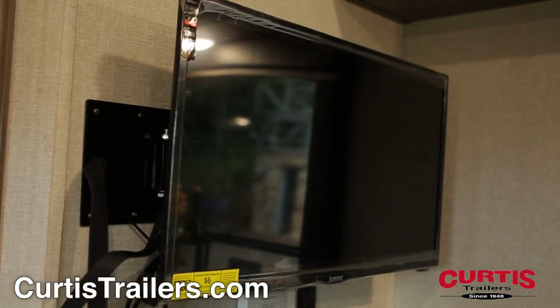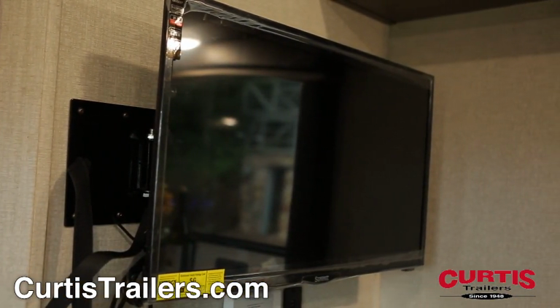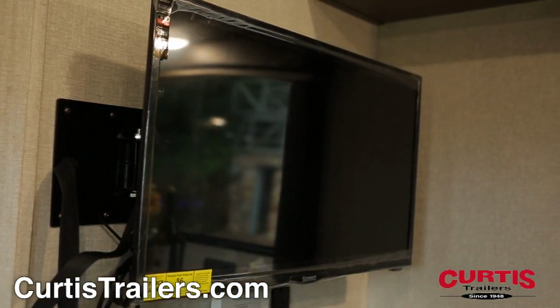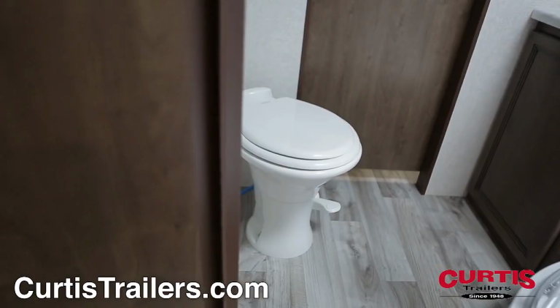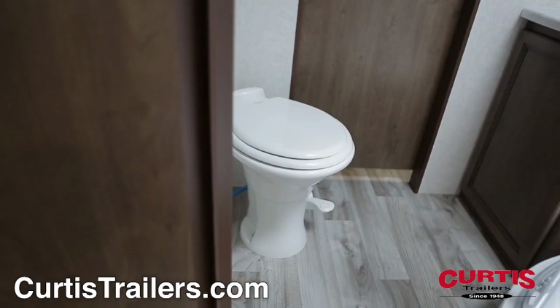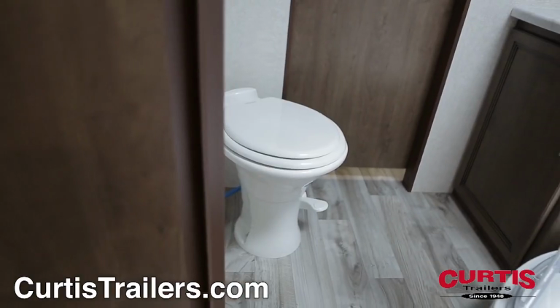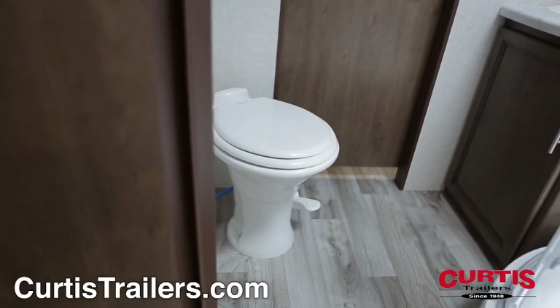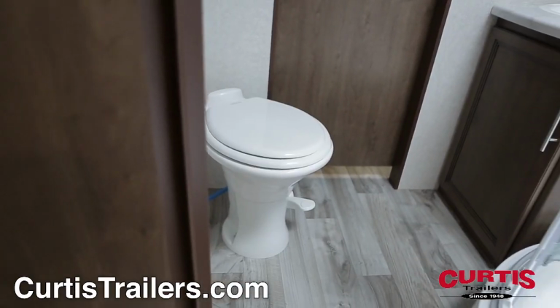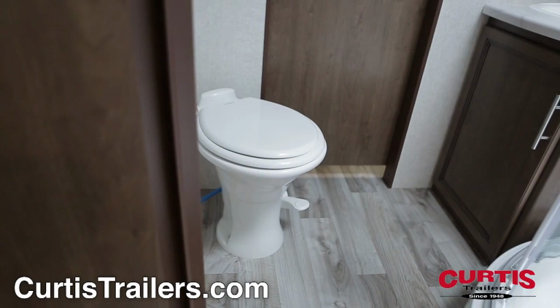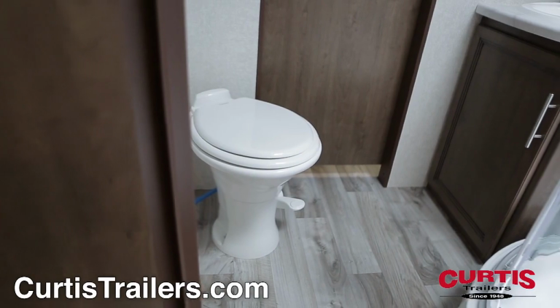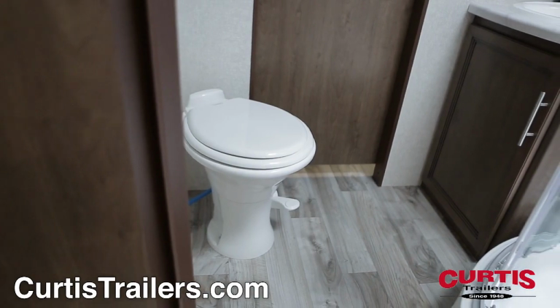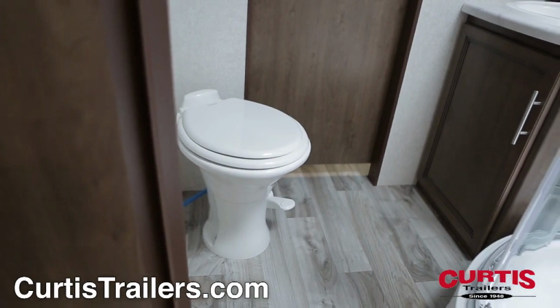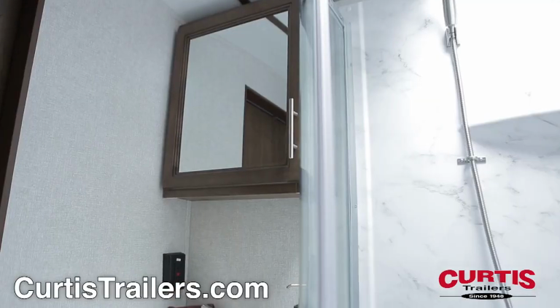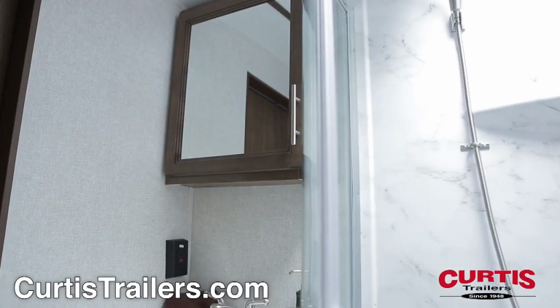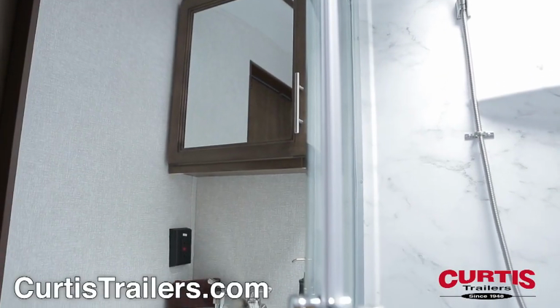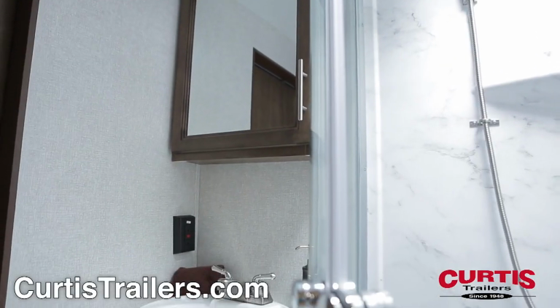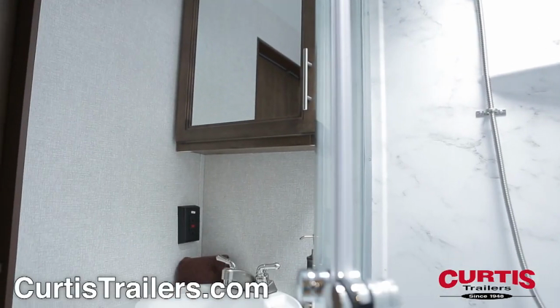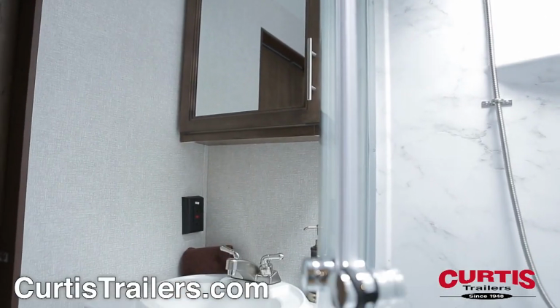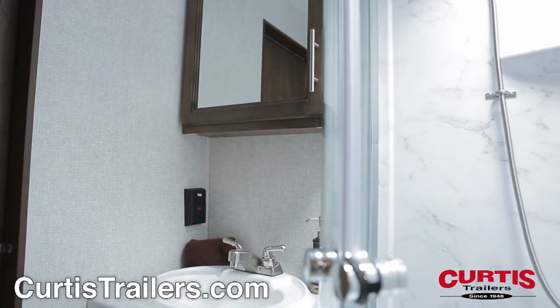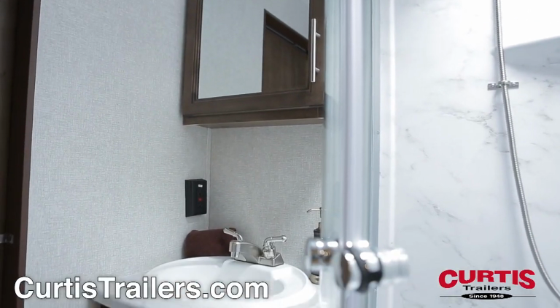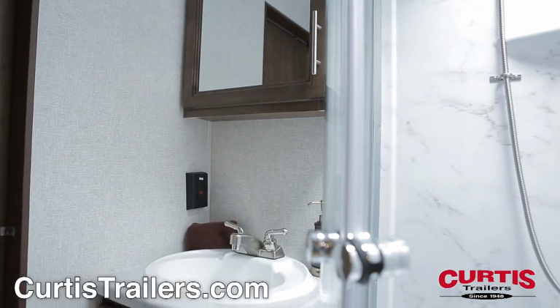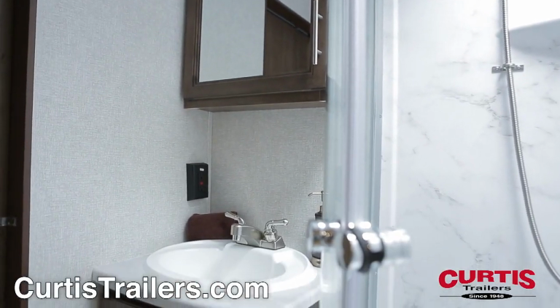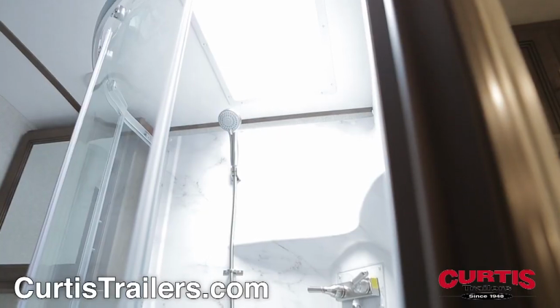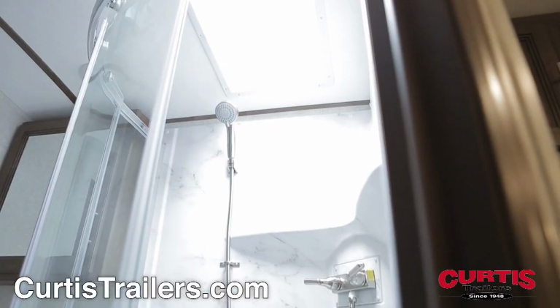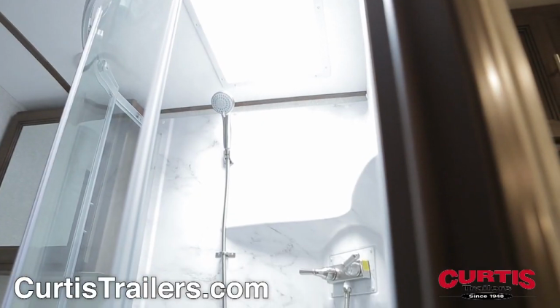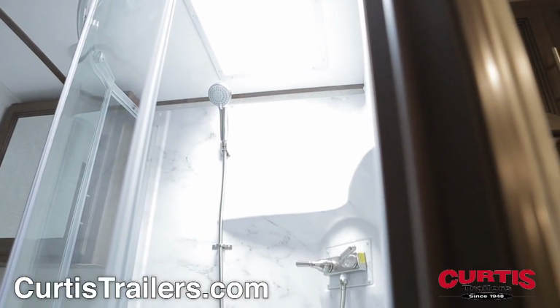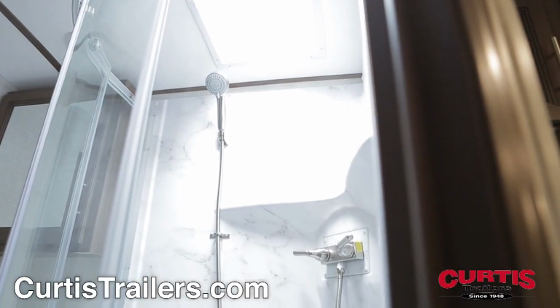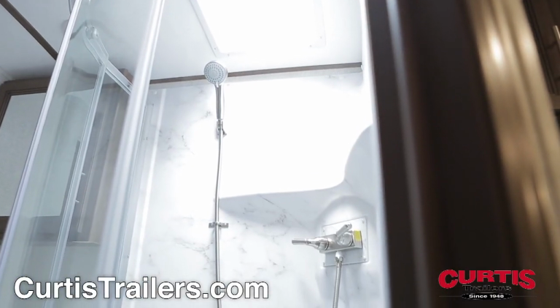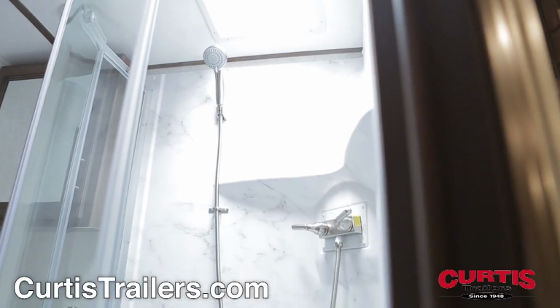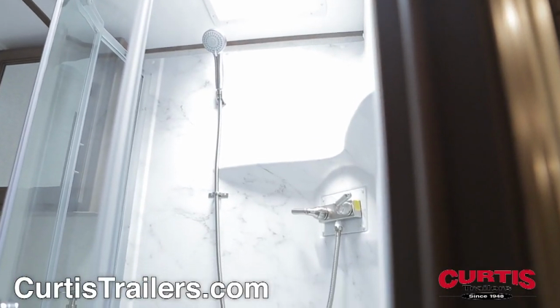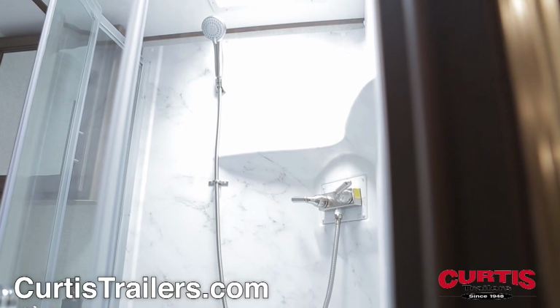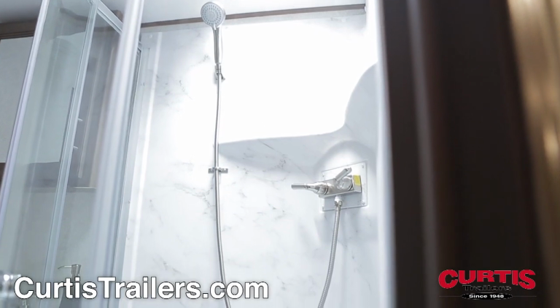The bathroom holds a porcelain step flush toilet, a mirrored medicine cabinet with sink, a skylight, and a radial shower with sliding glass doors.